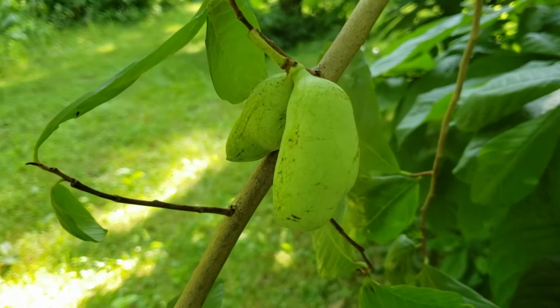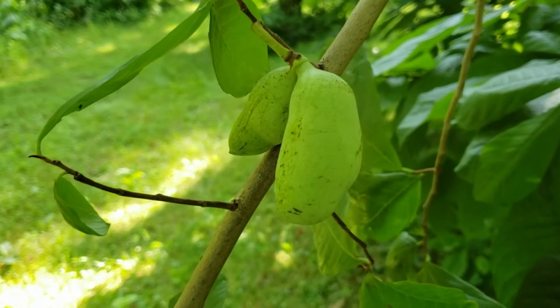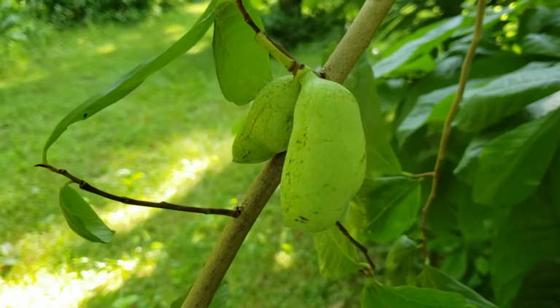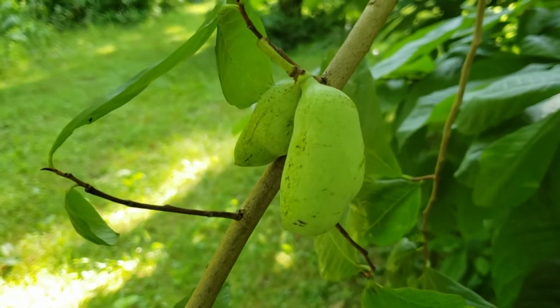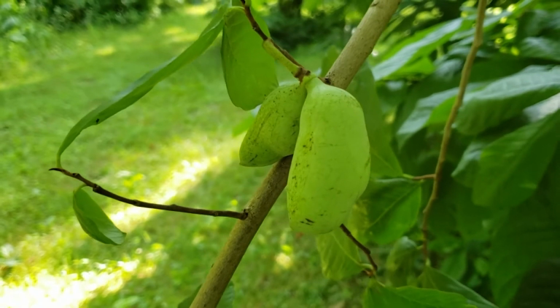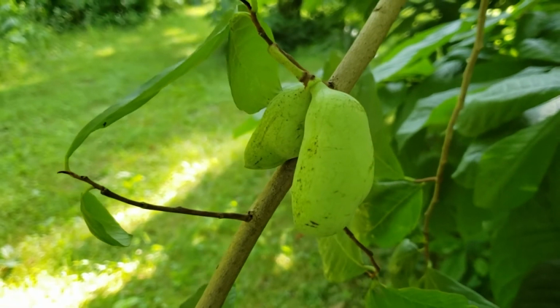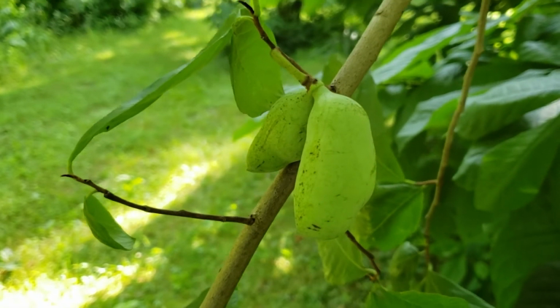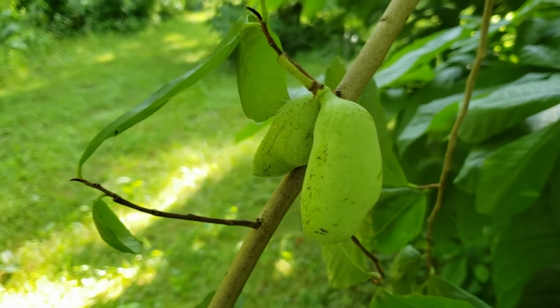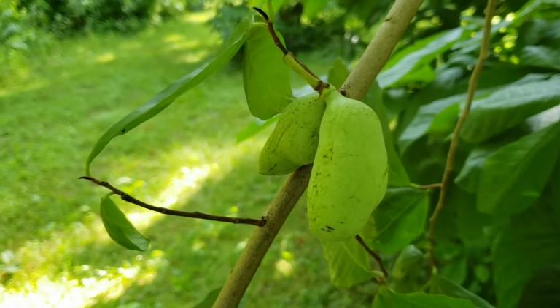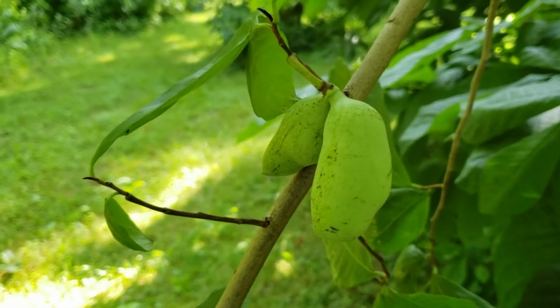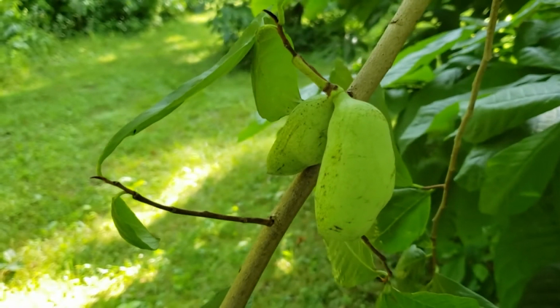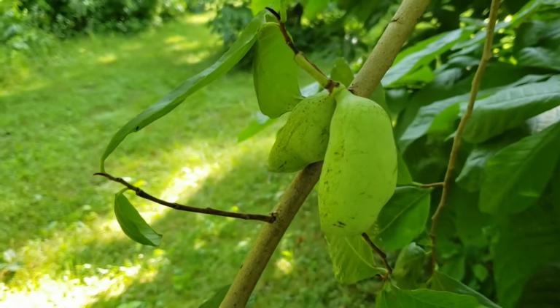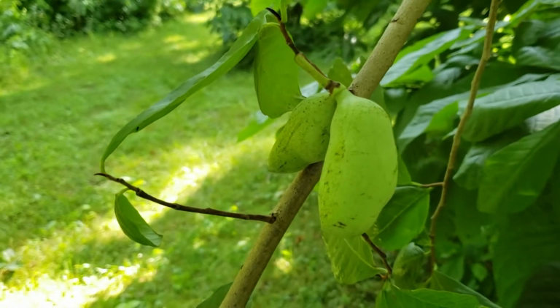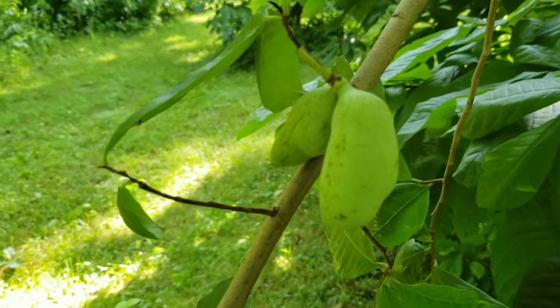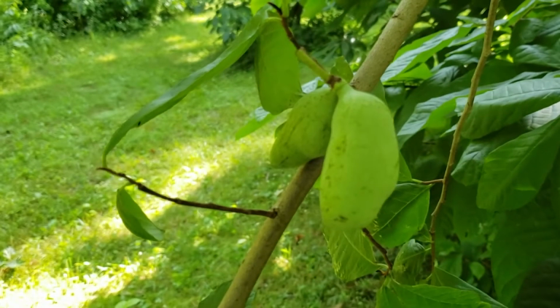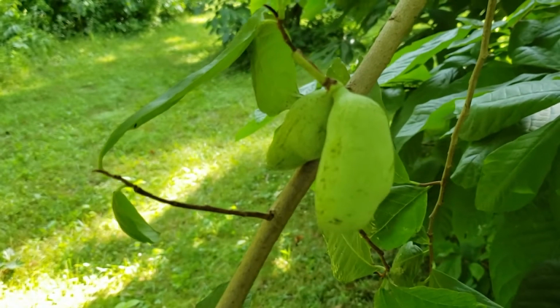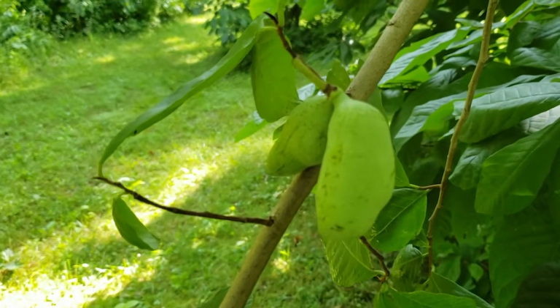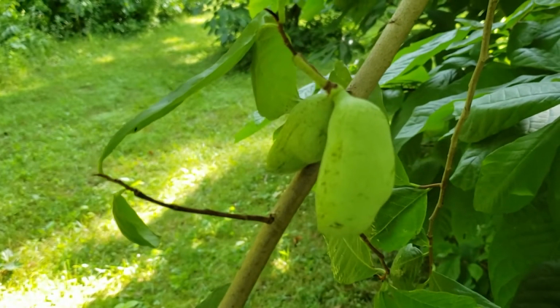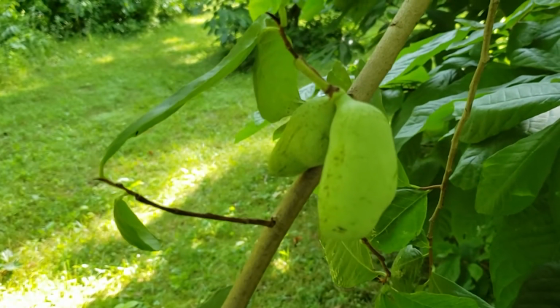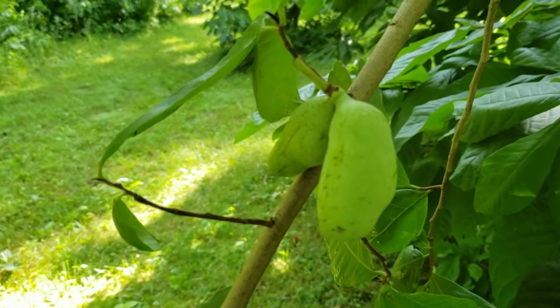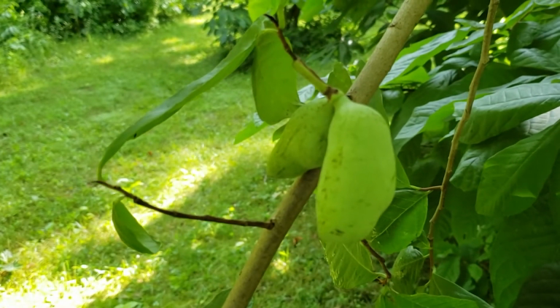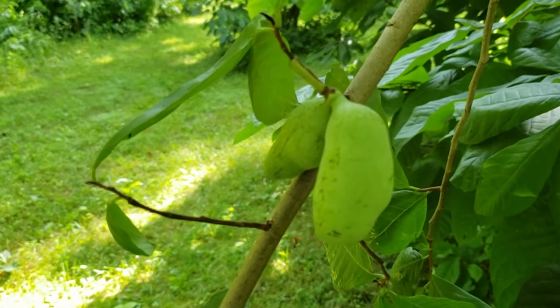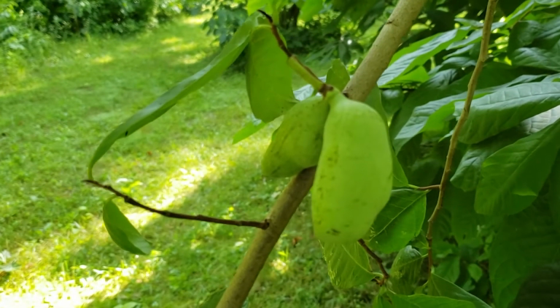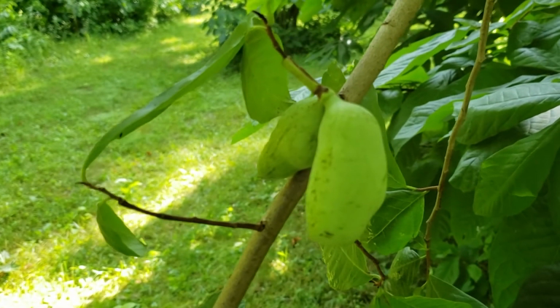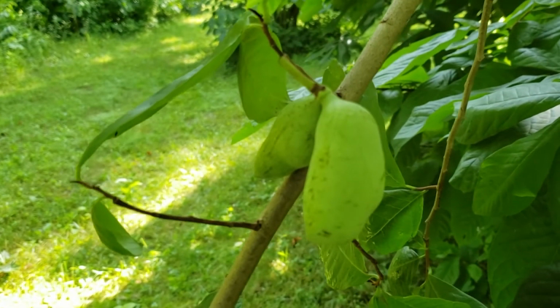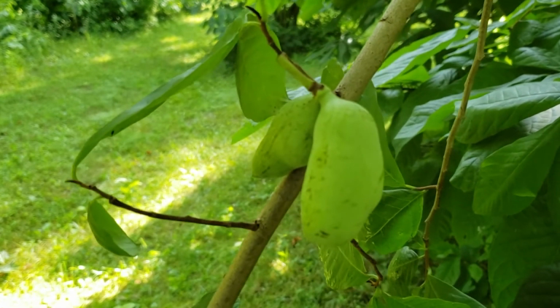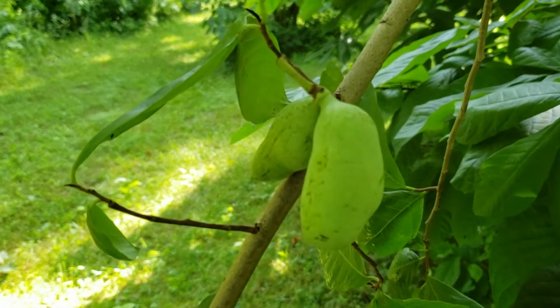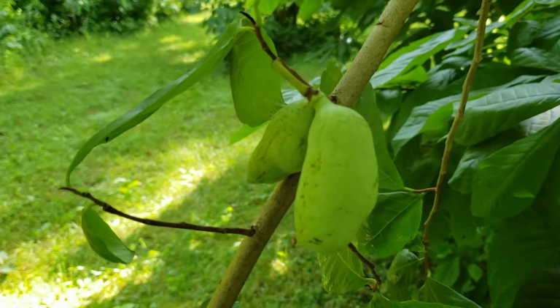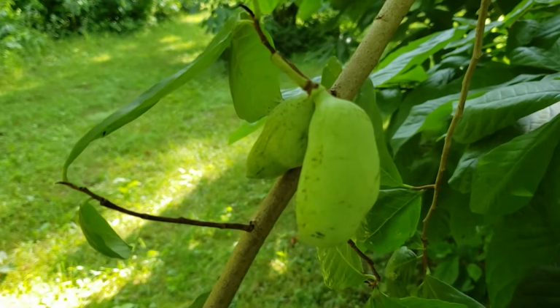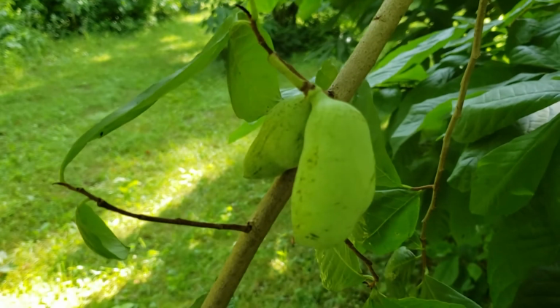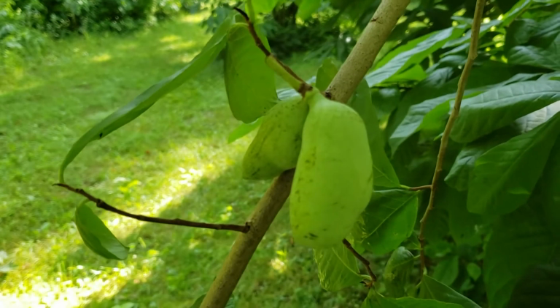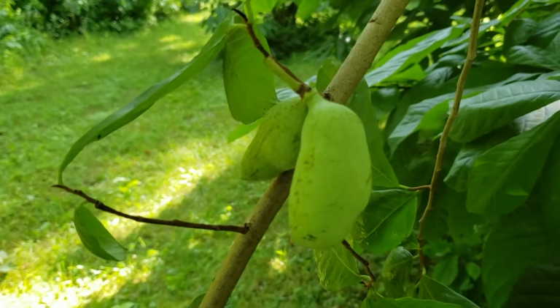Lots of wildlife utilize this, and that's actually how the seeds are spread to get new tree plantings established for pawpaw.